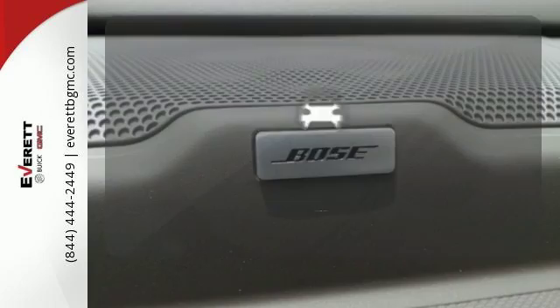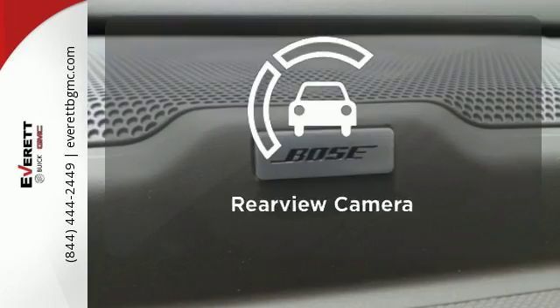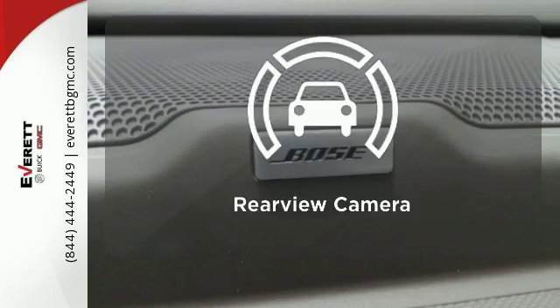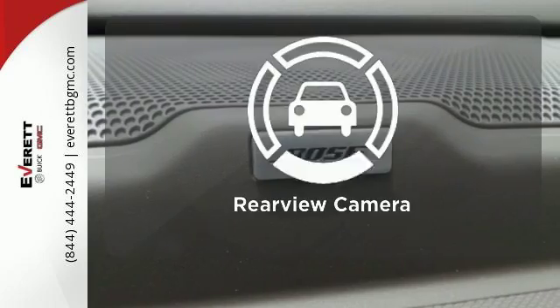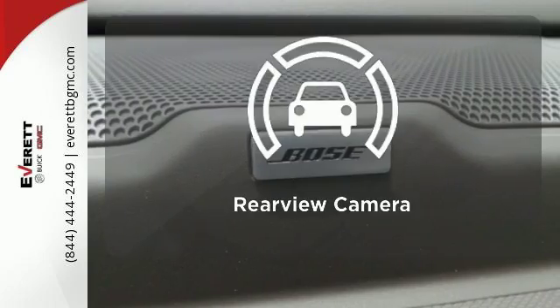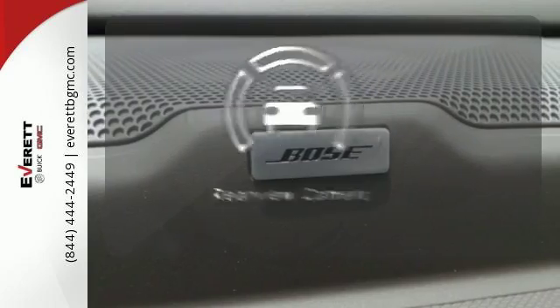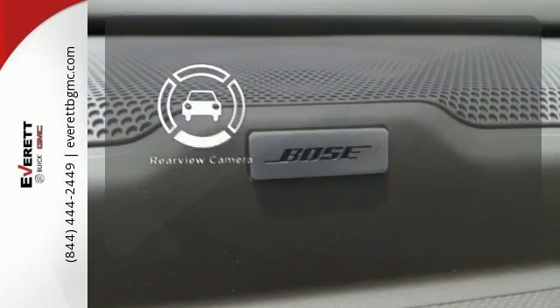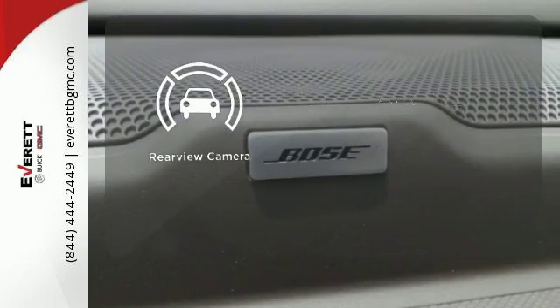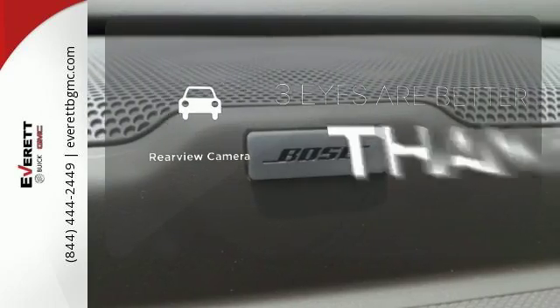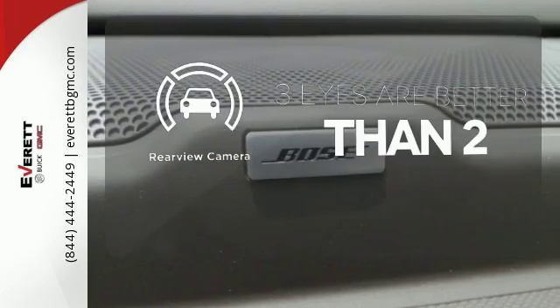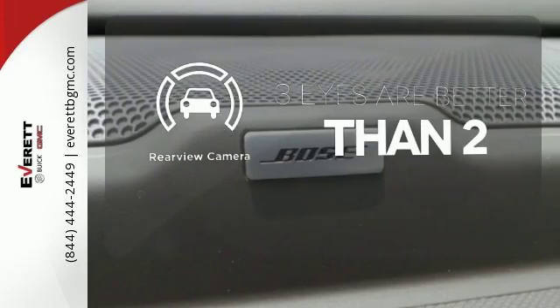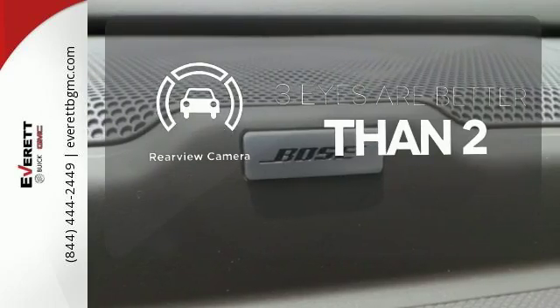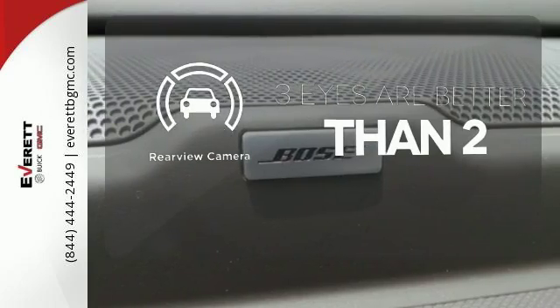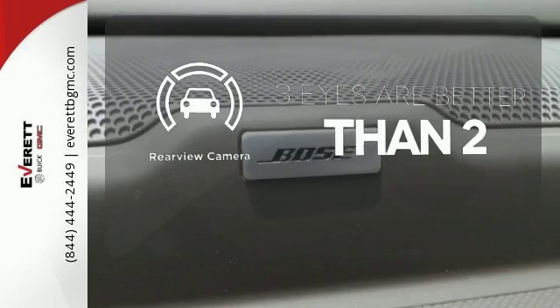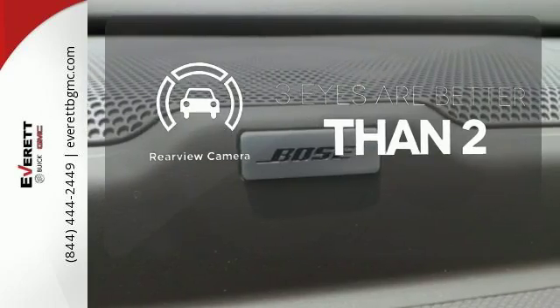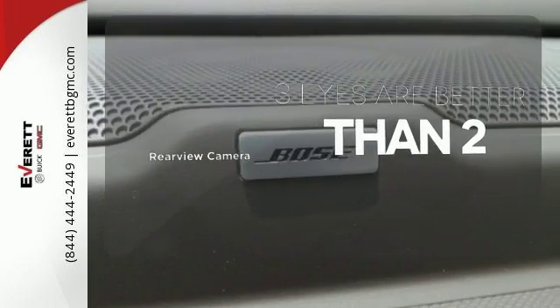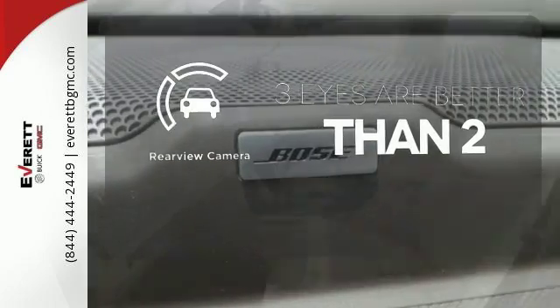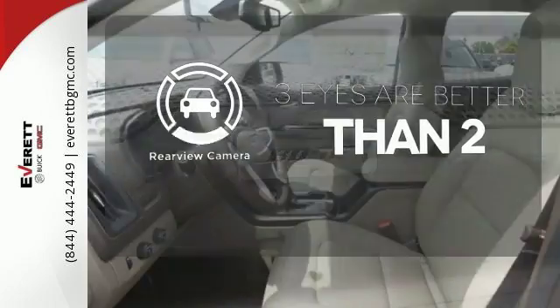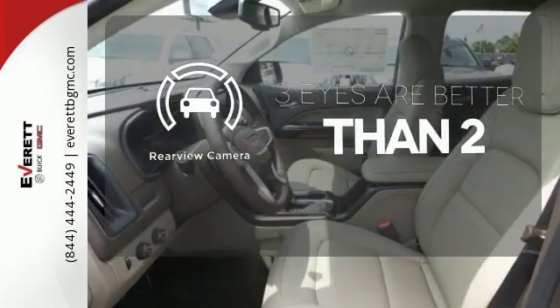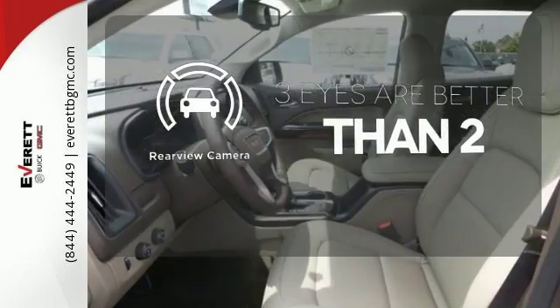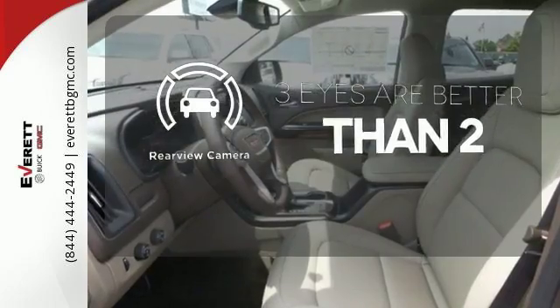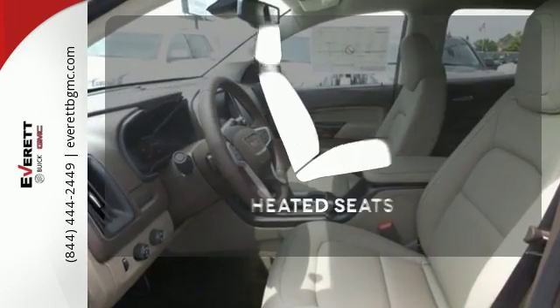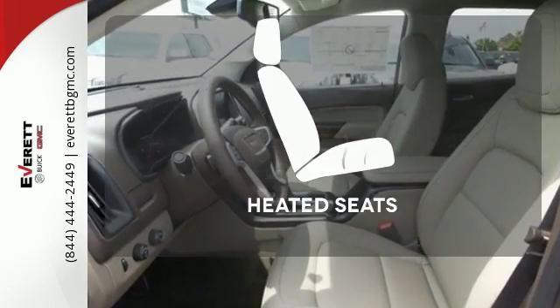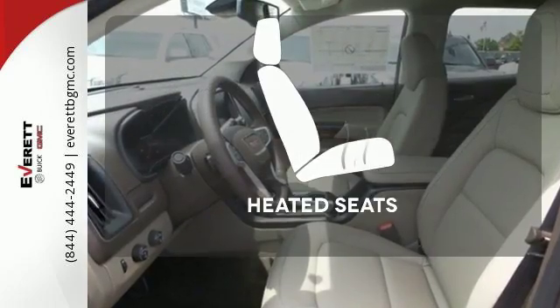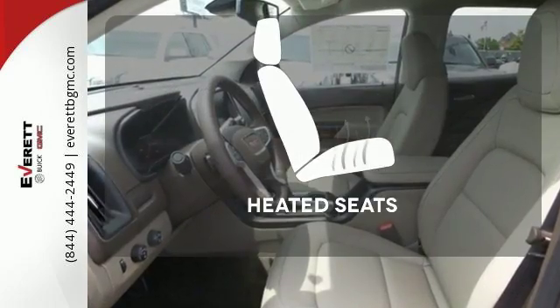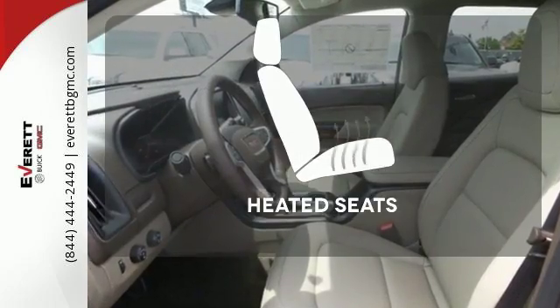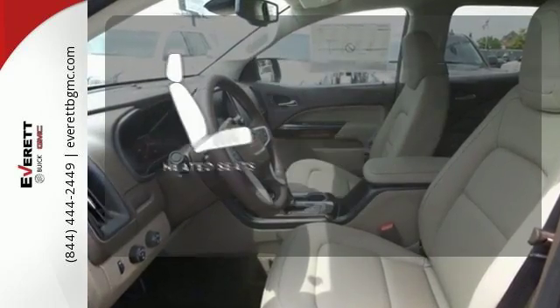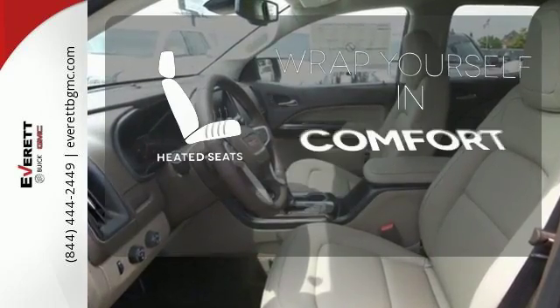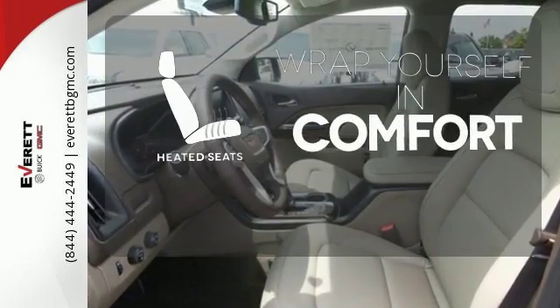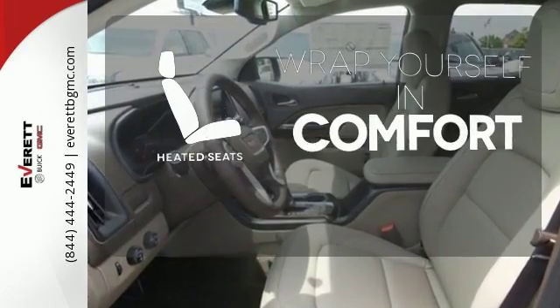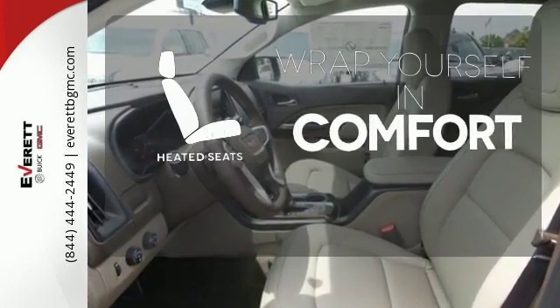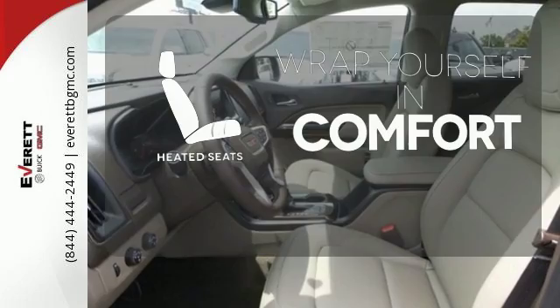The backup camera gives you a clear picture of what's behind you. Ward off the chills with the heated seats.